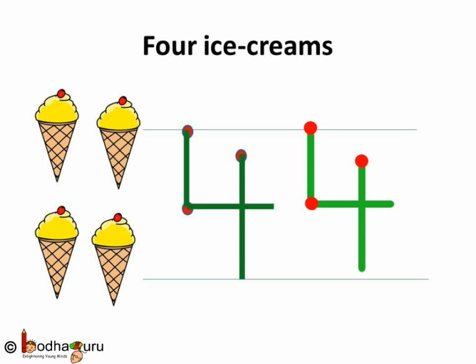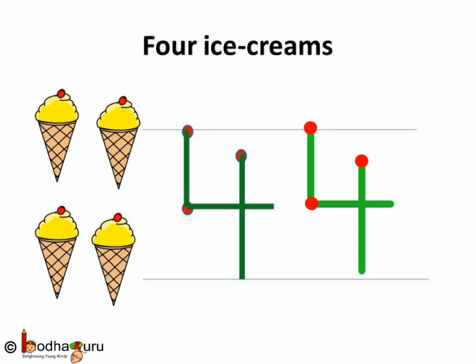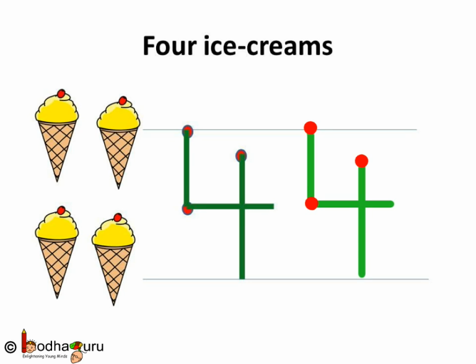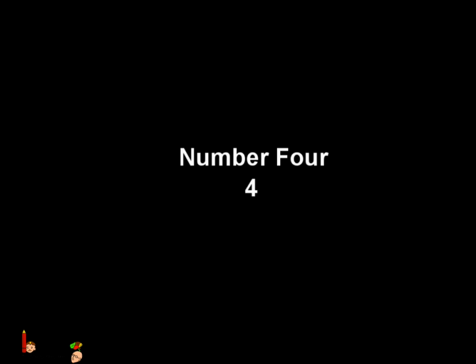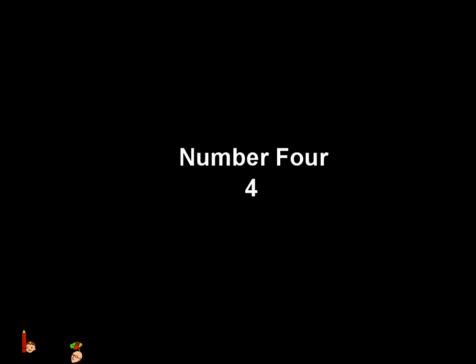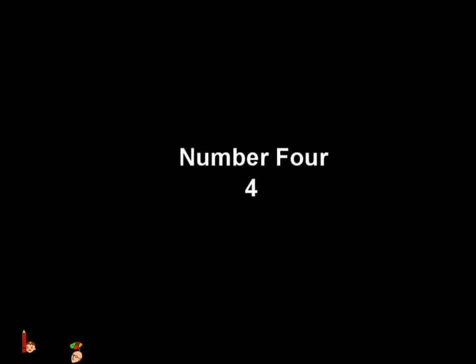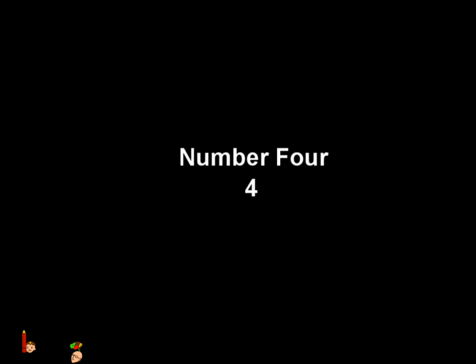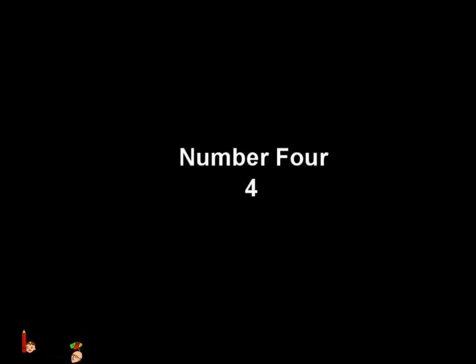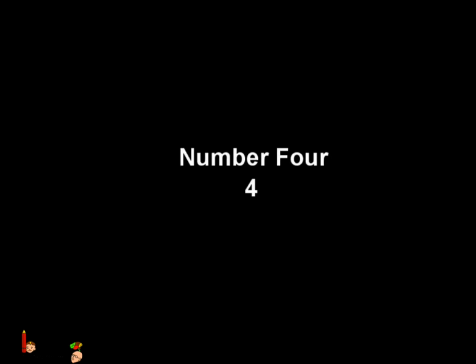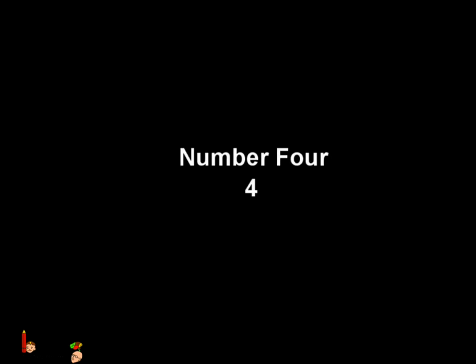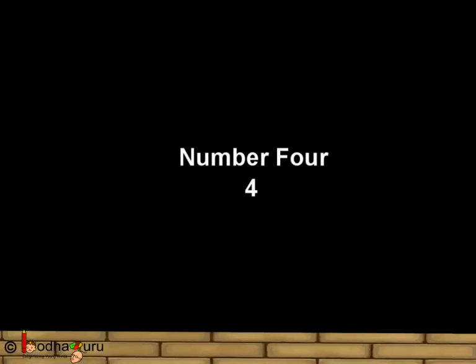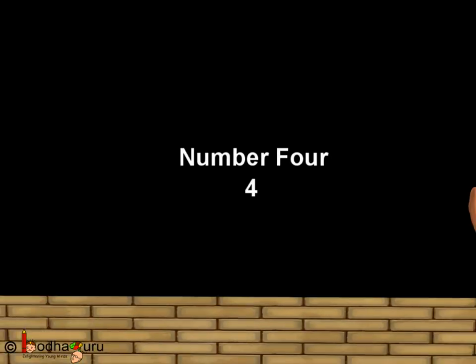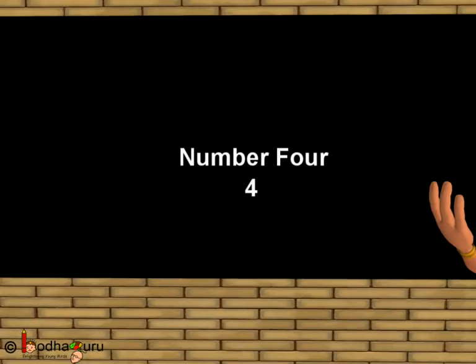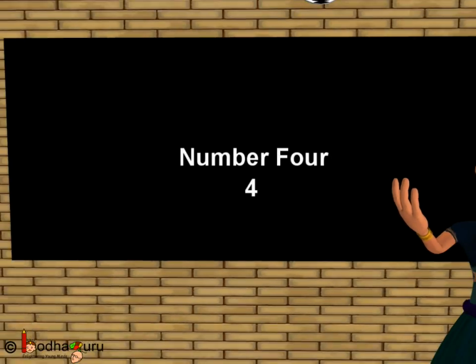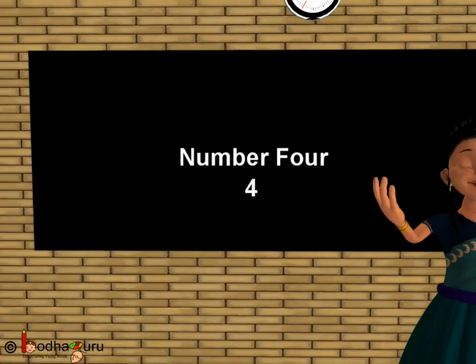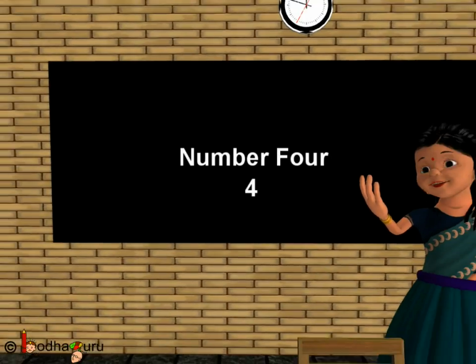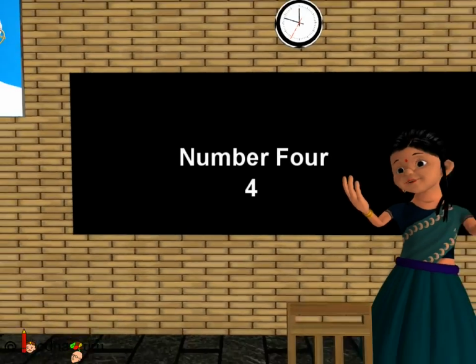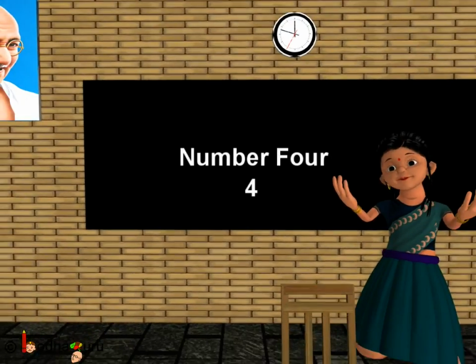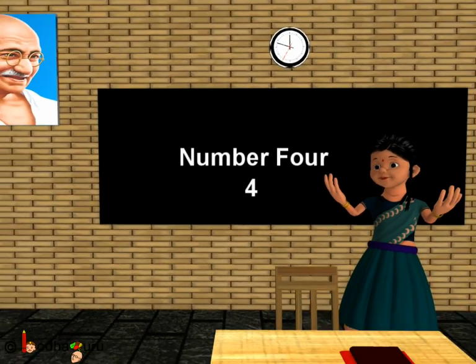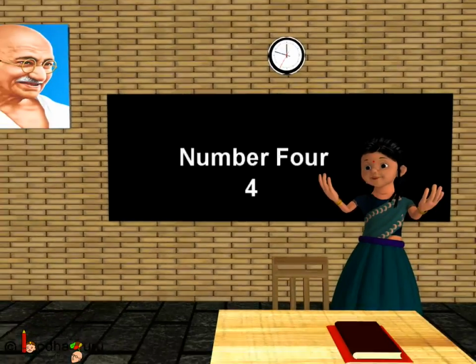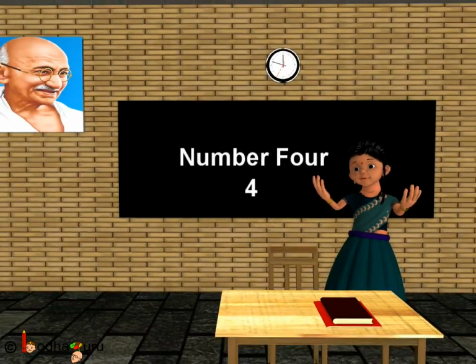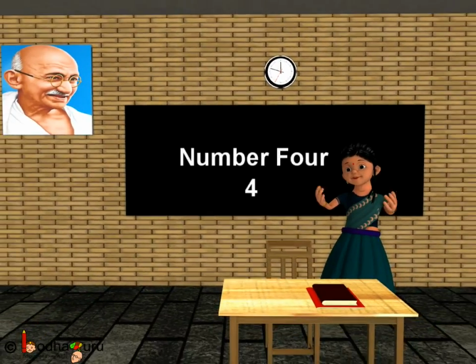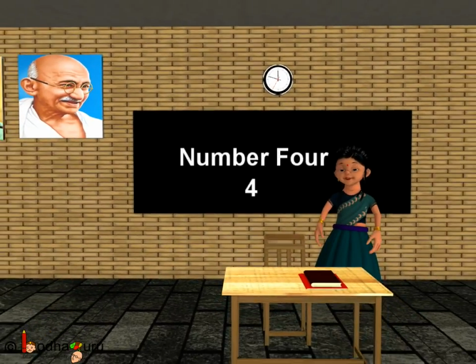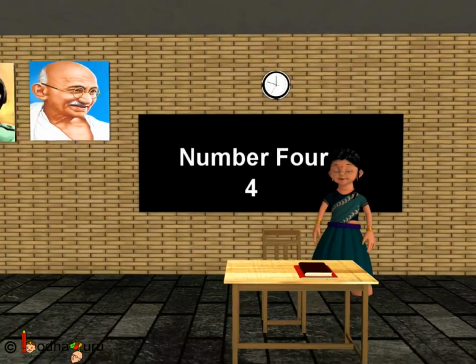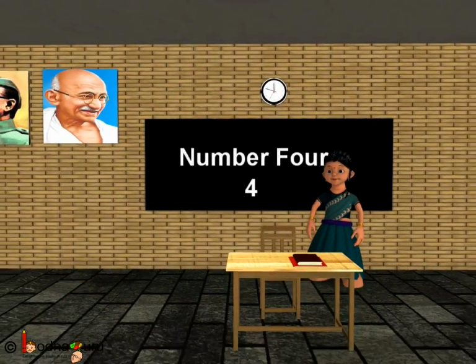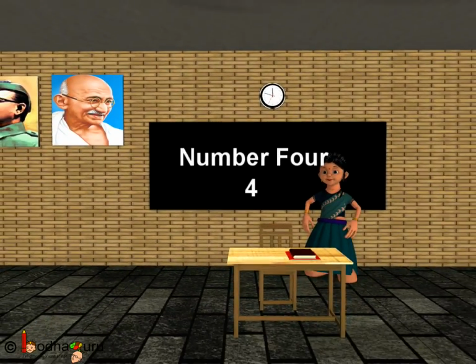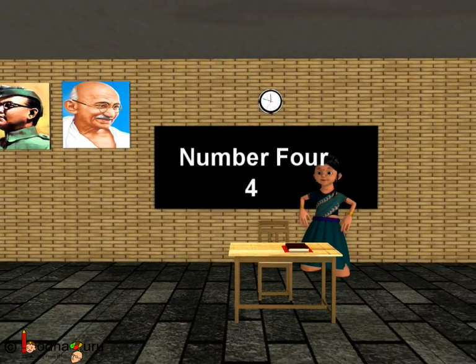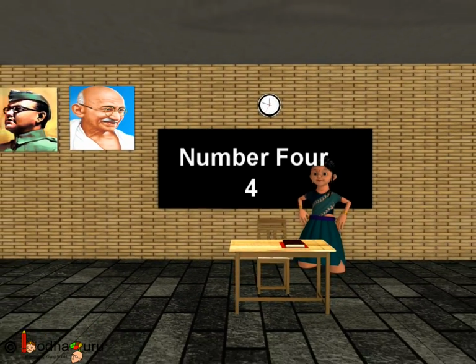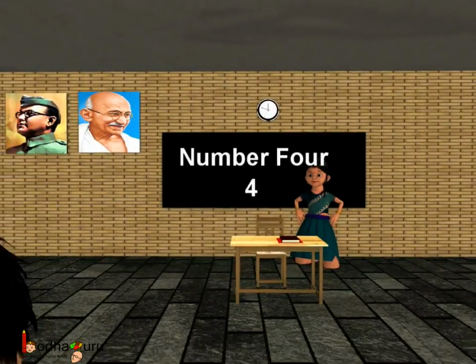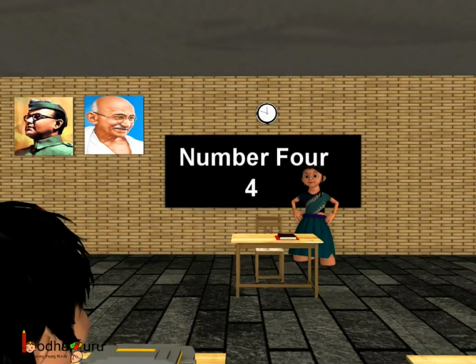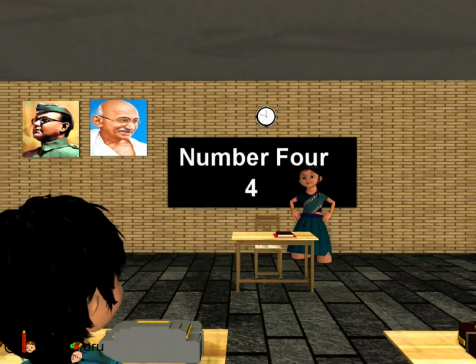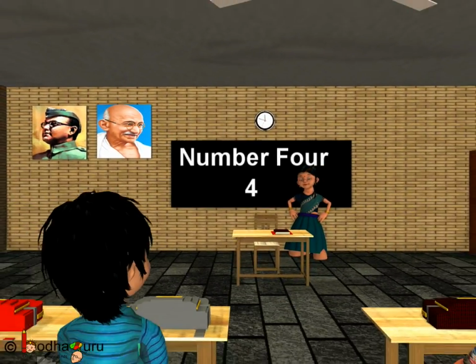So, now we know how to write the number four. Bye-bye kids.